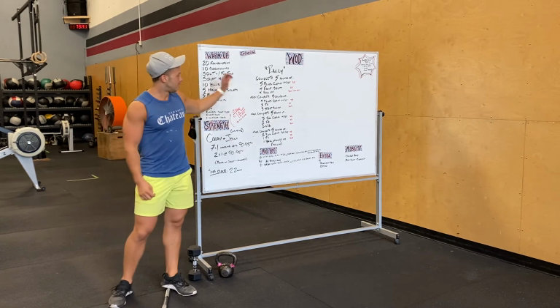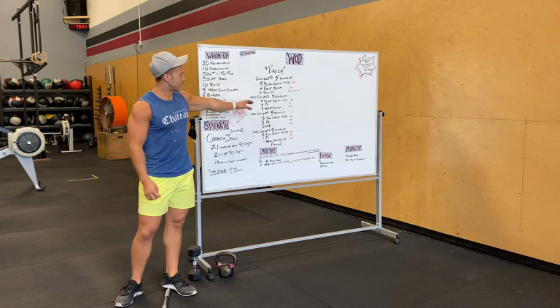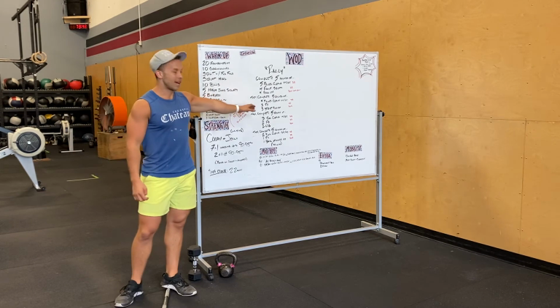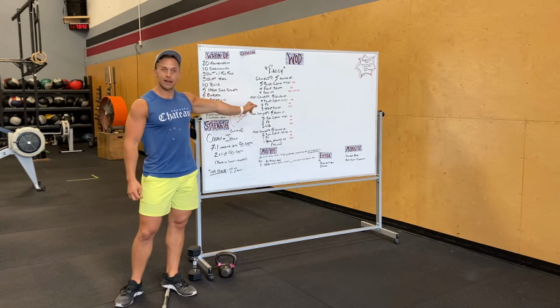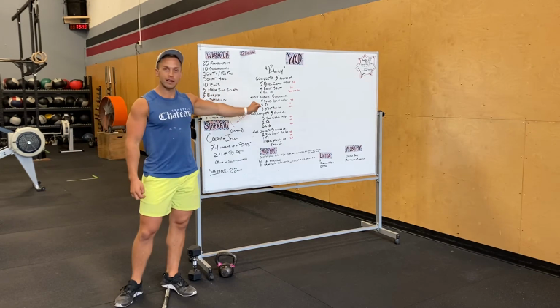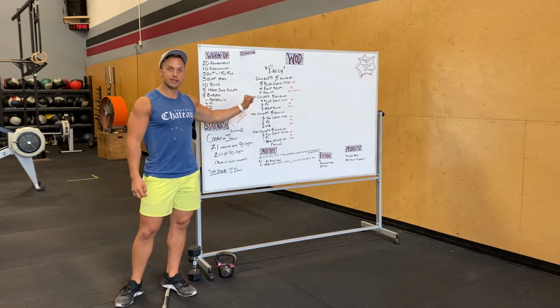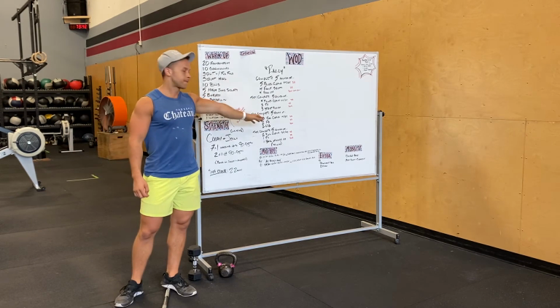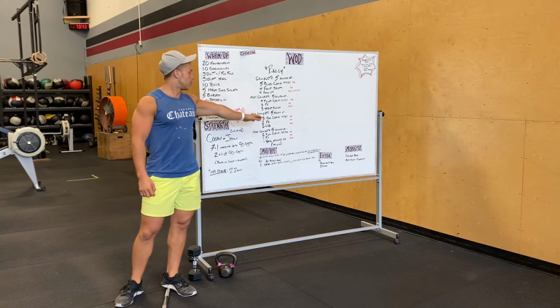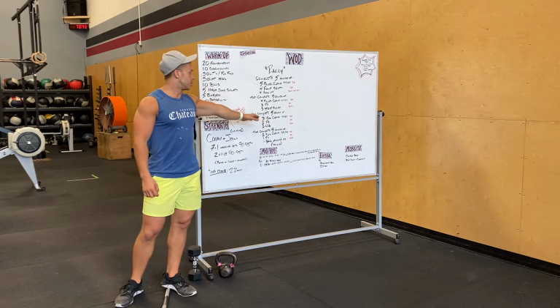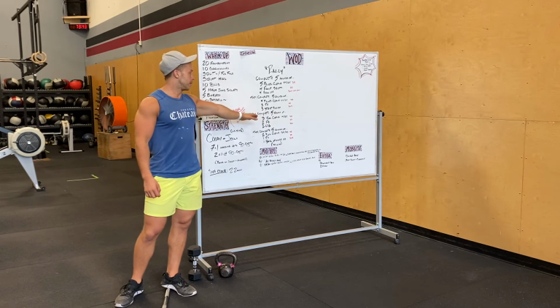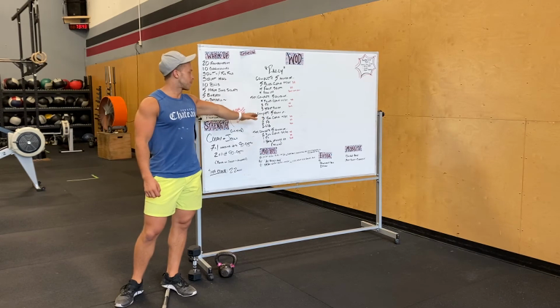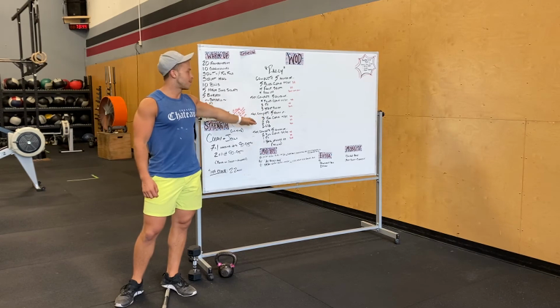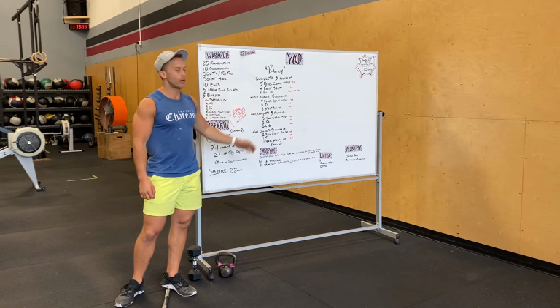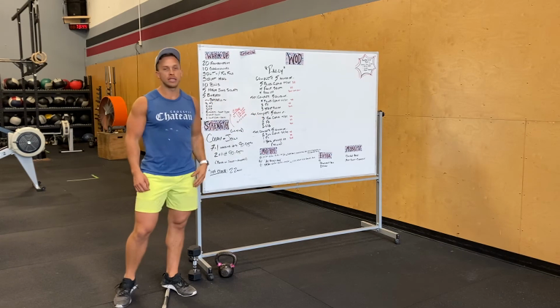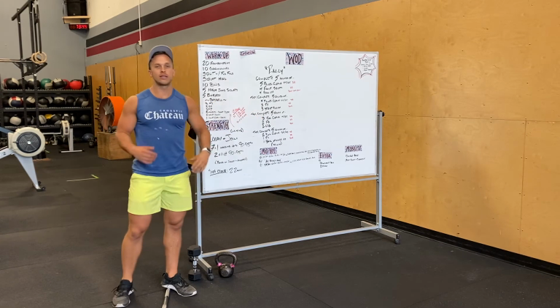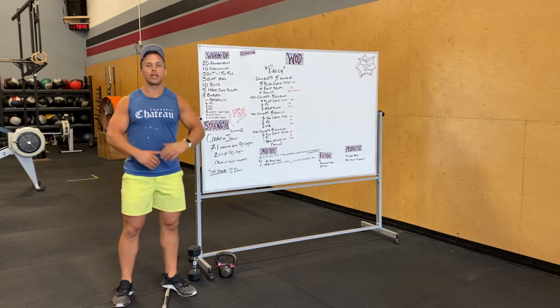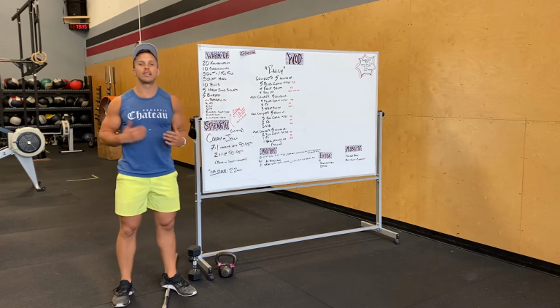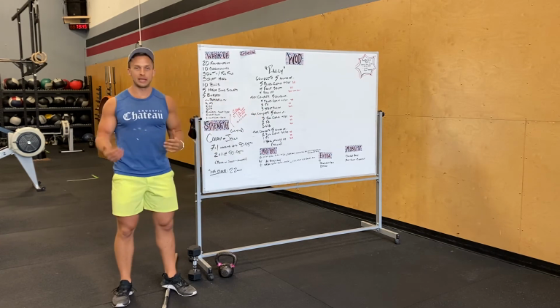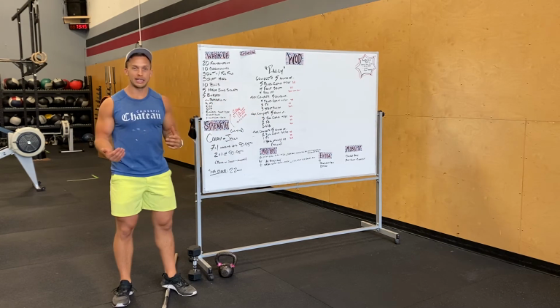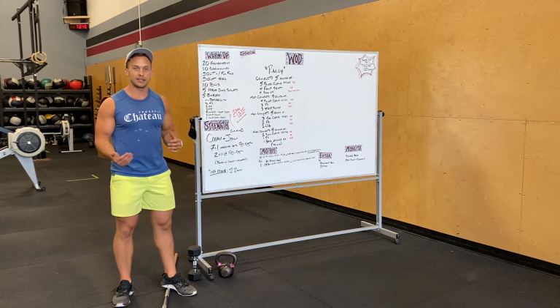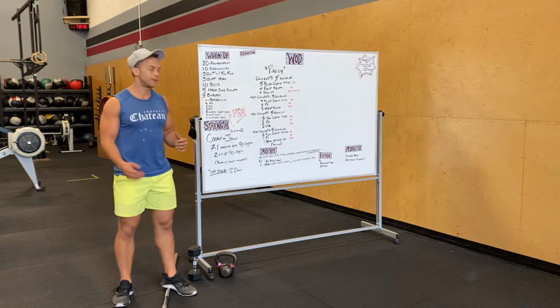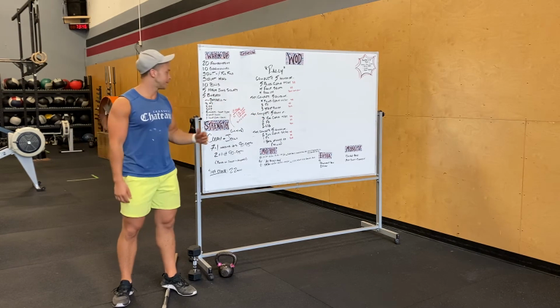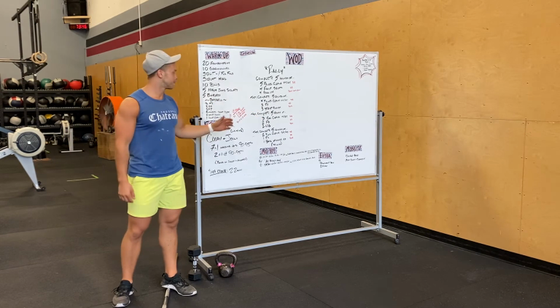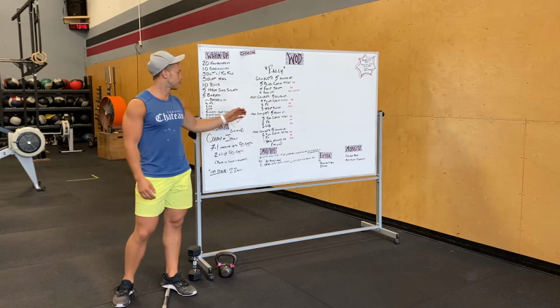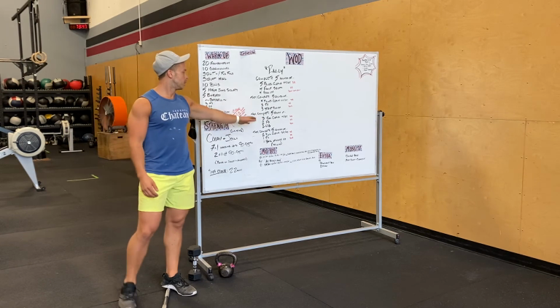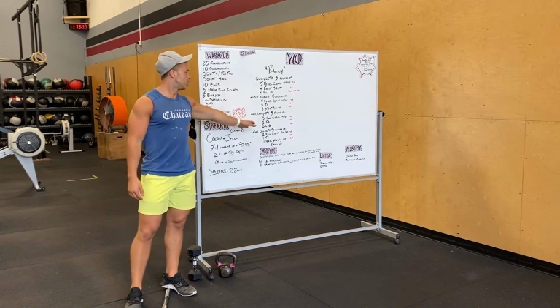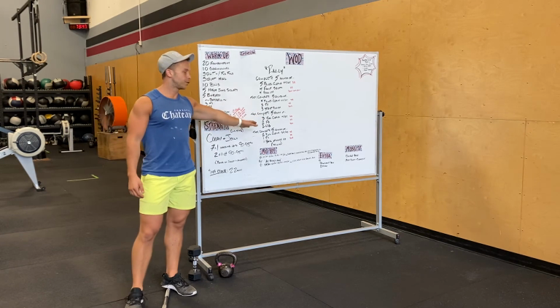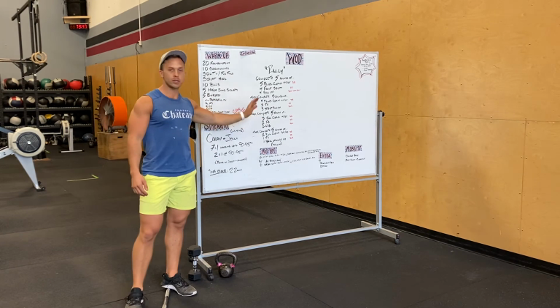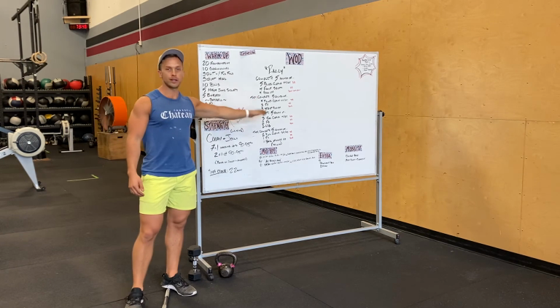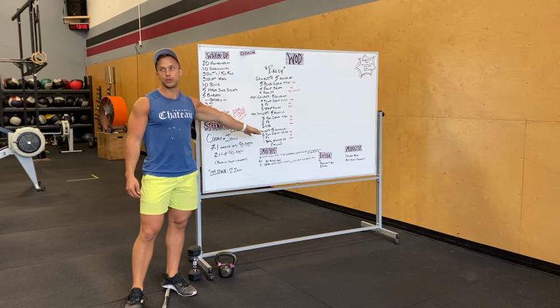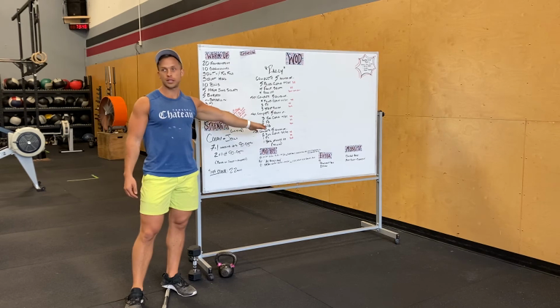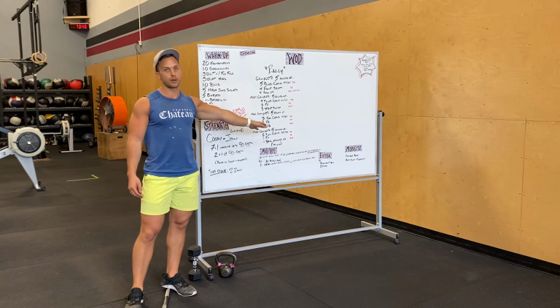After that five rounds, we're doing three power cleans — weight goes up again a little bit — two front squats, and two chest-to-bars.